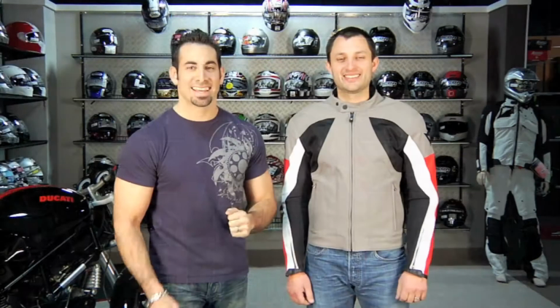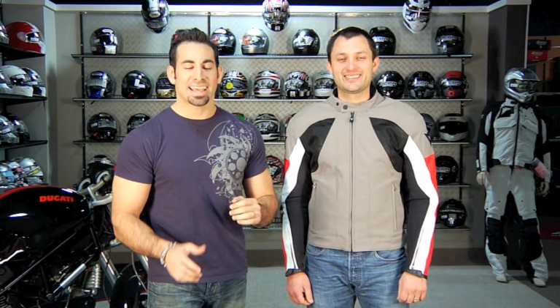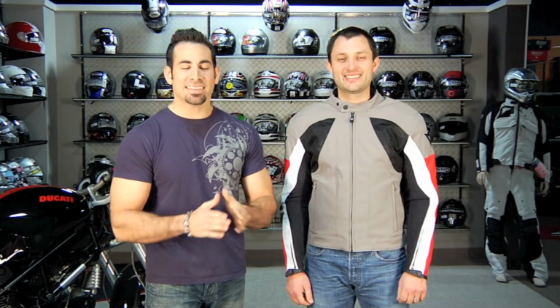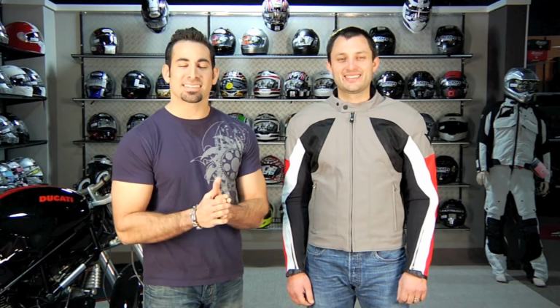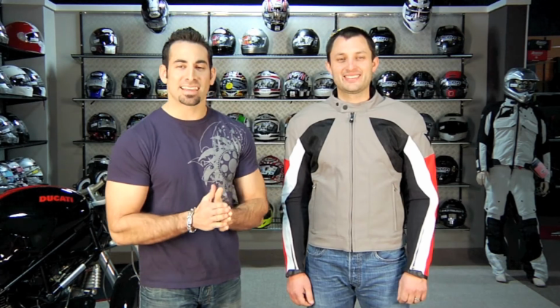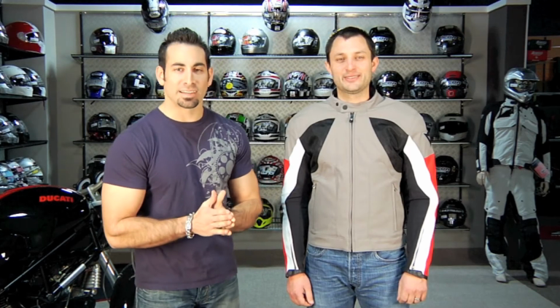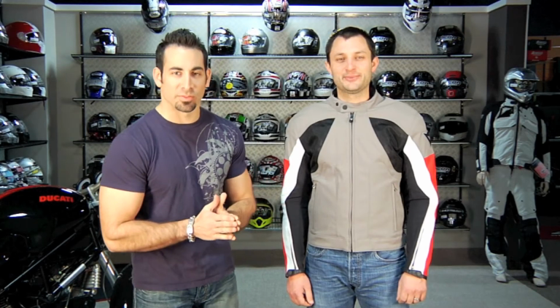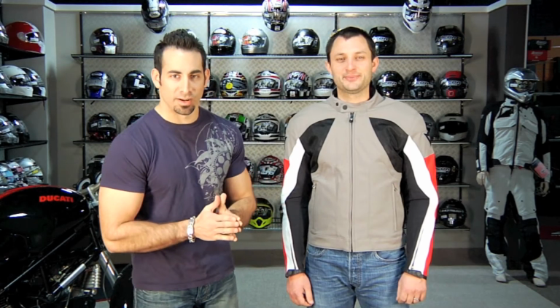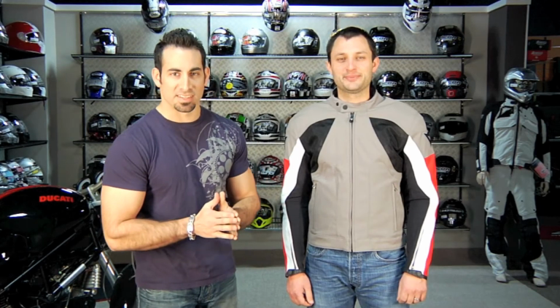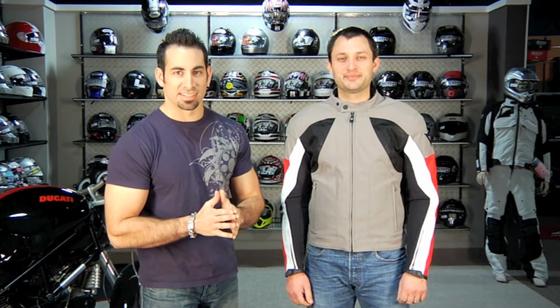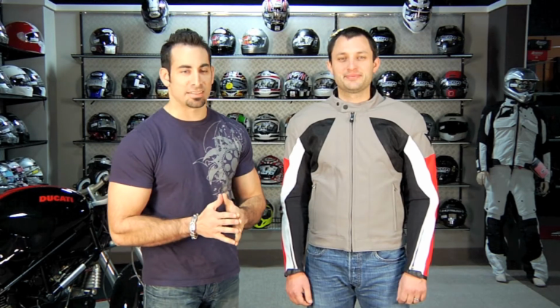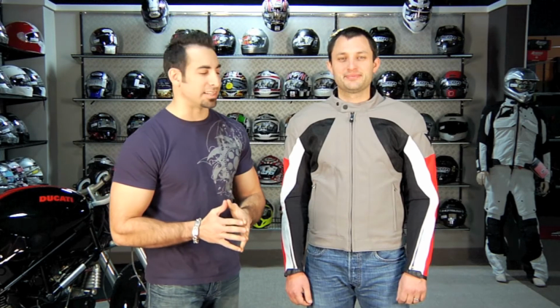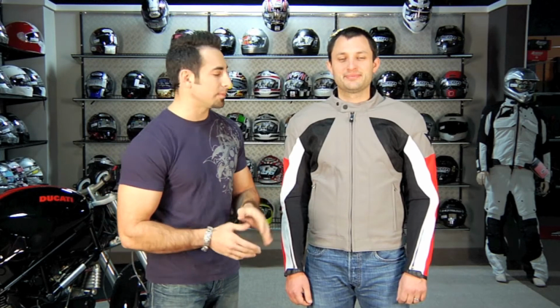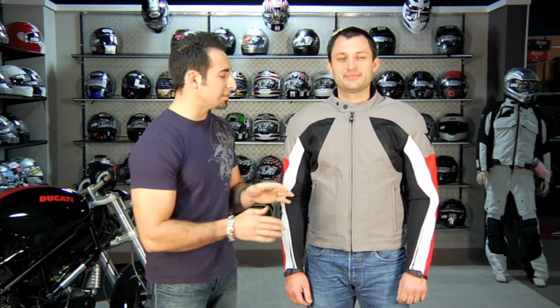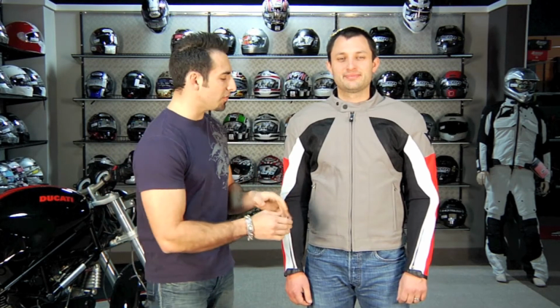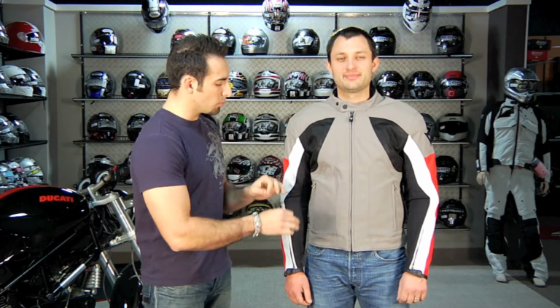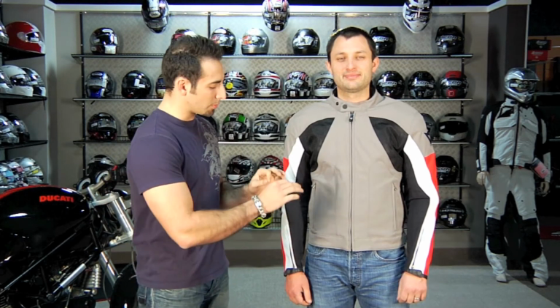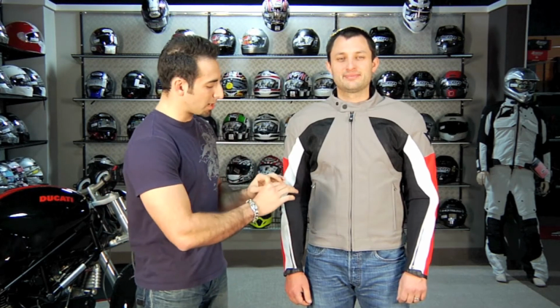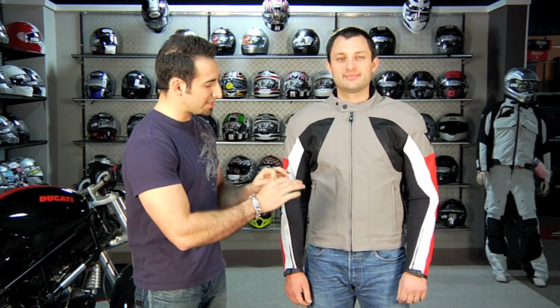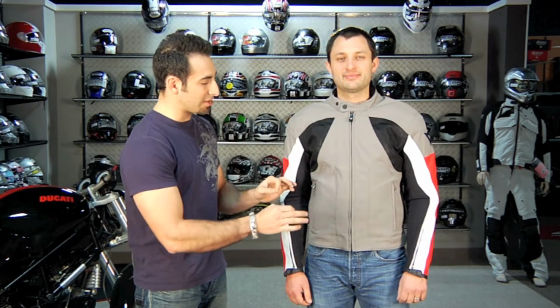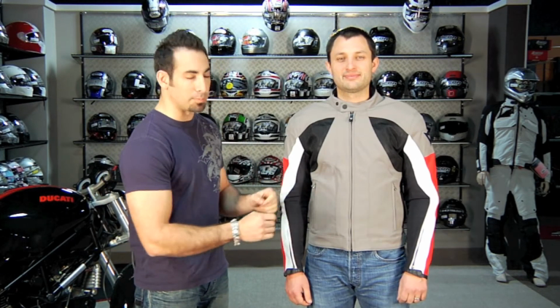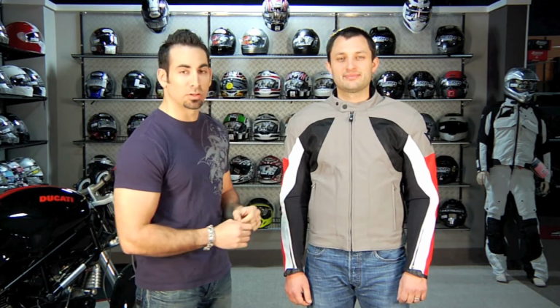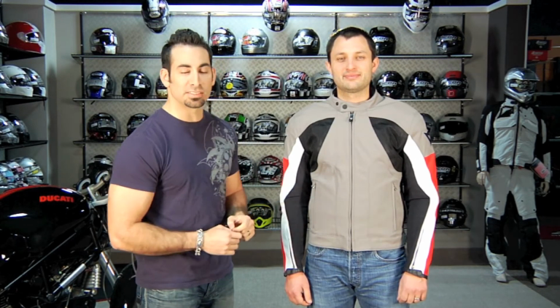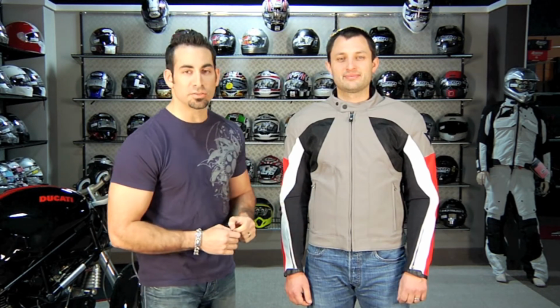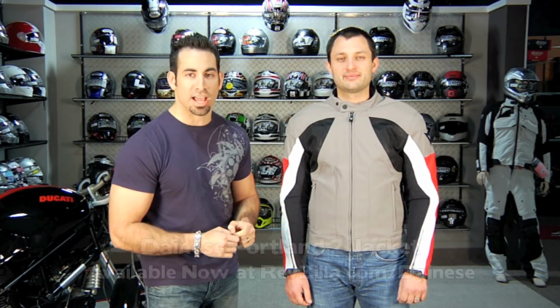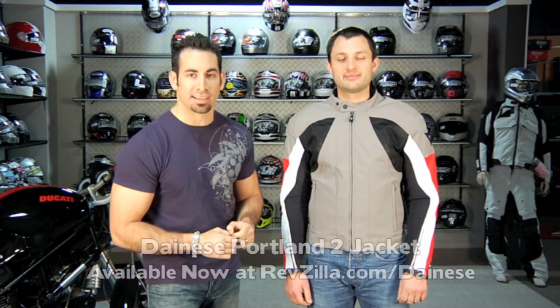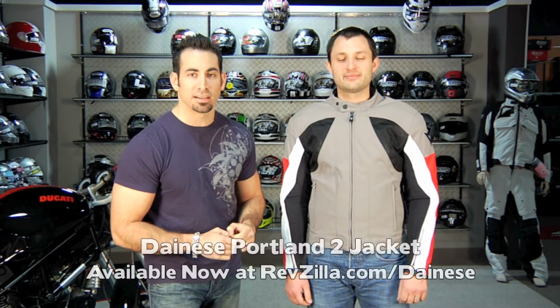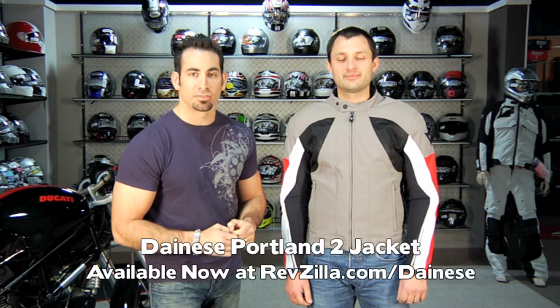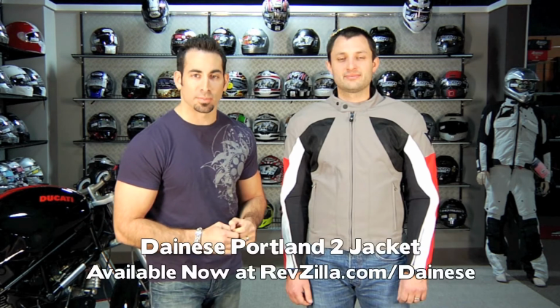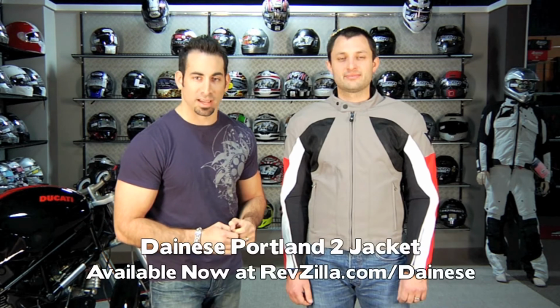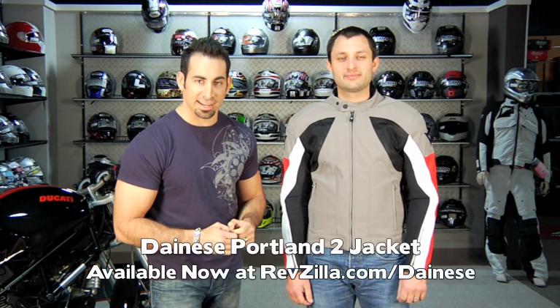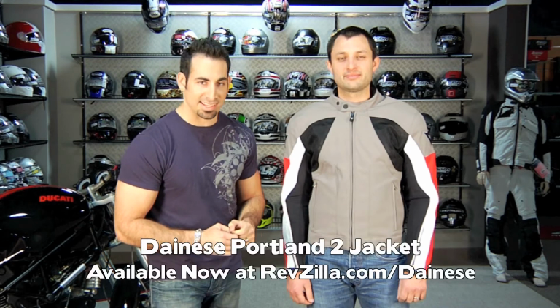Hey, this is Anthony with RevZilla TV. In this video we're going to break down the Portland II jacket from Dainese.